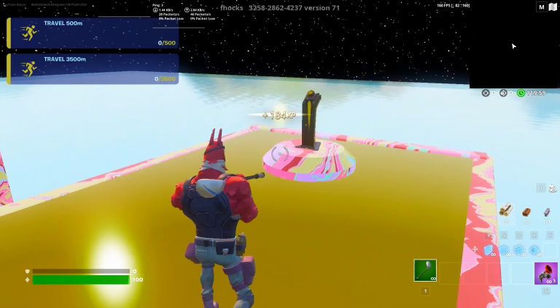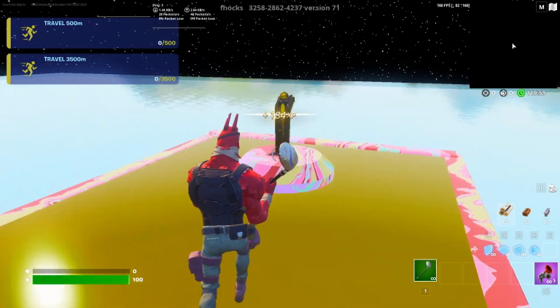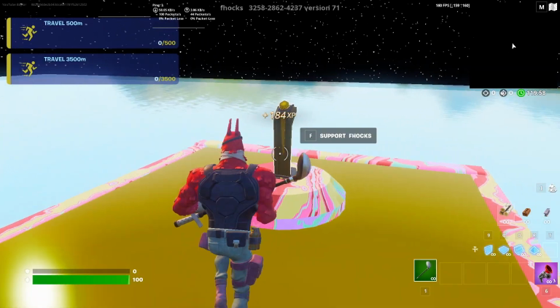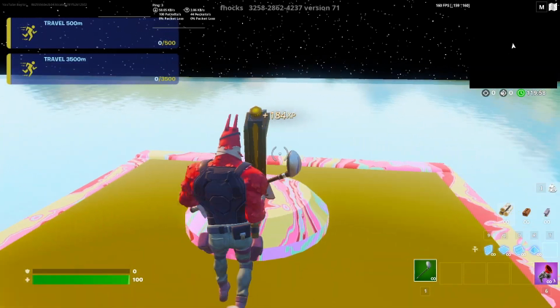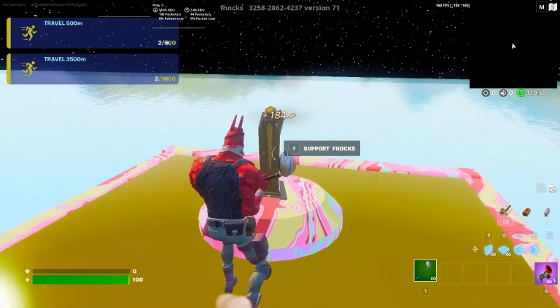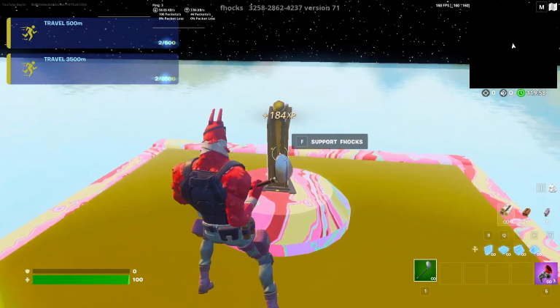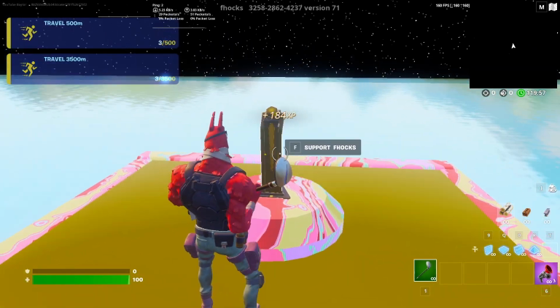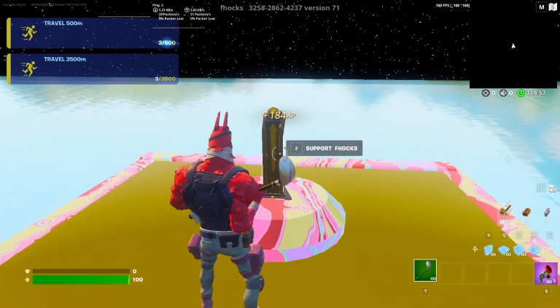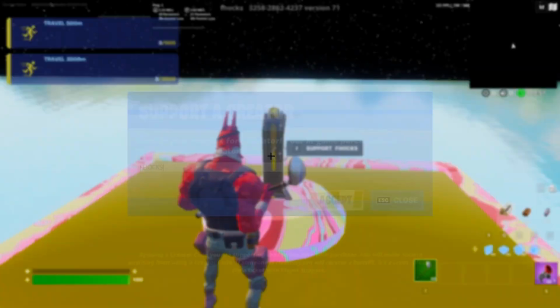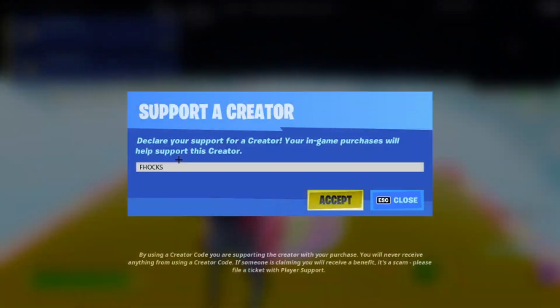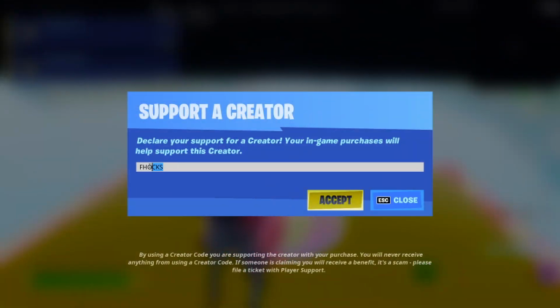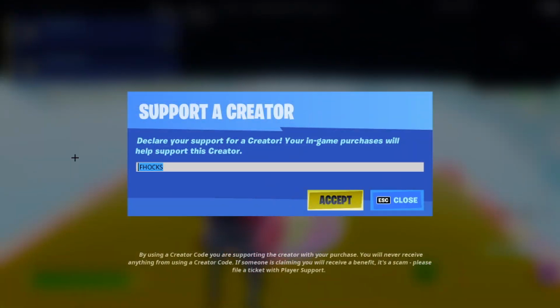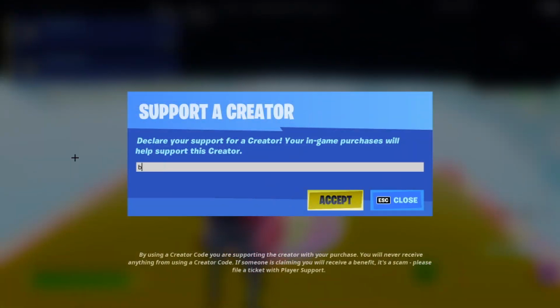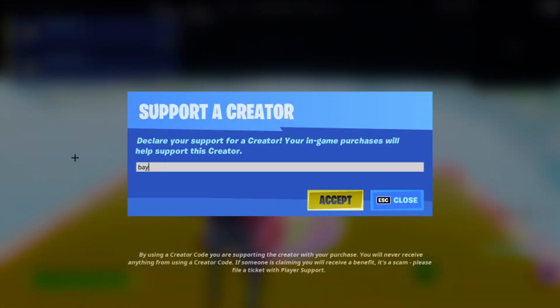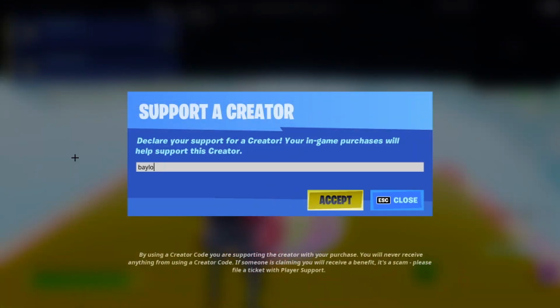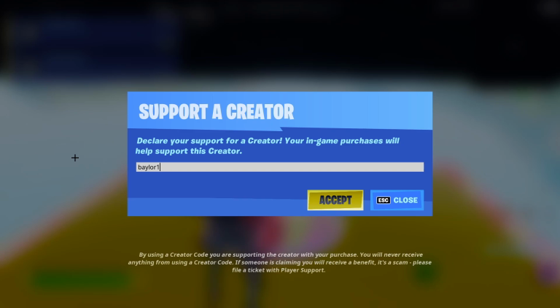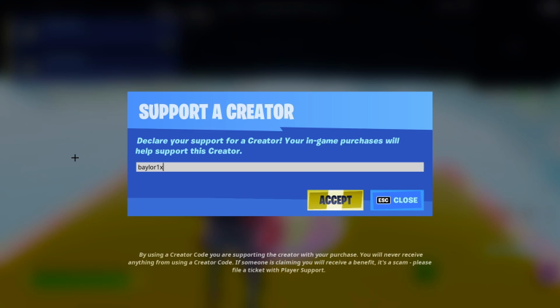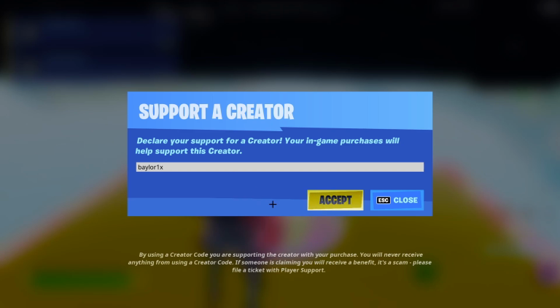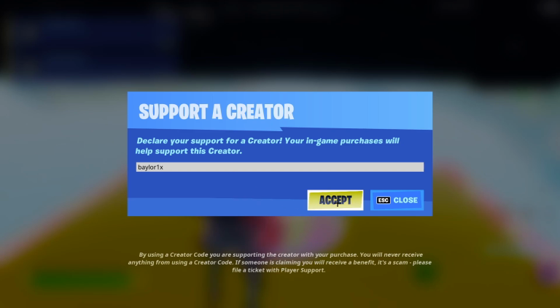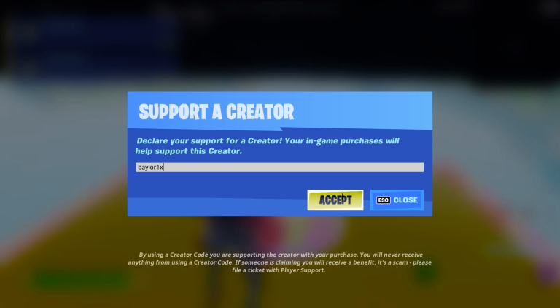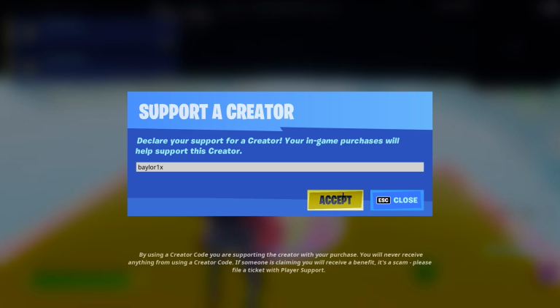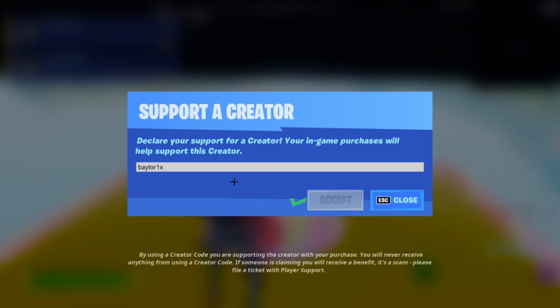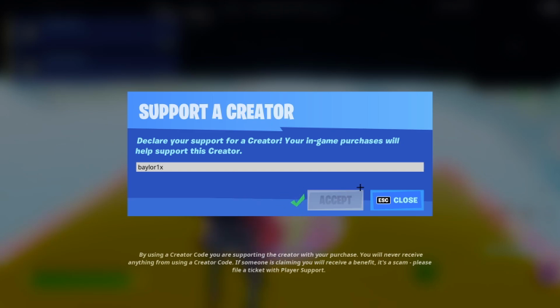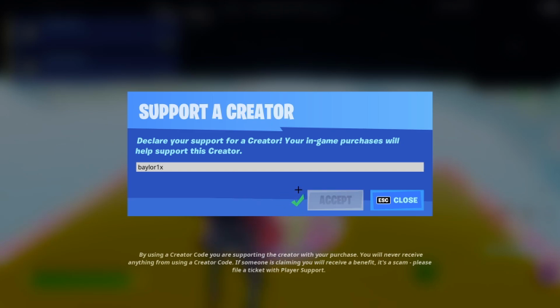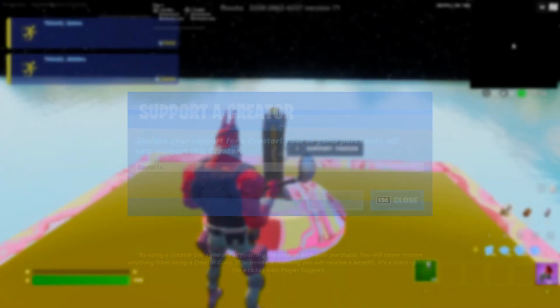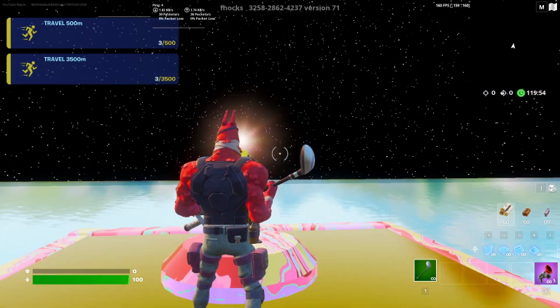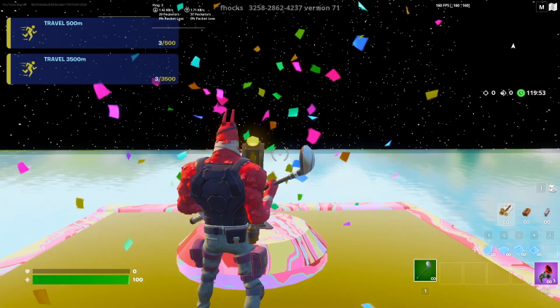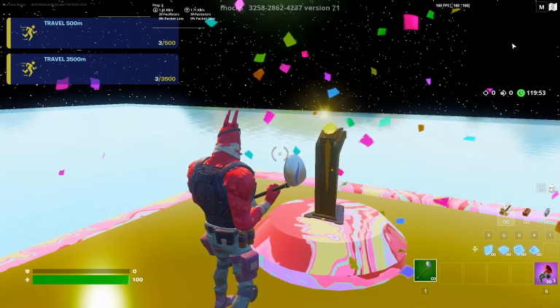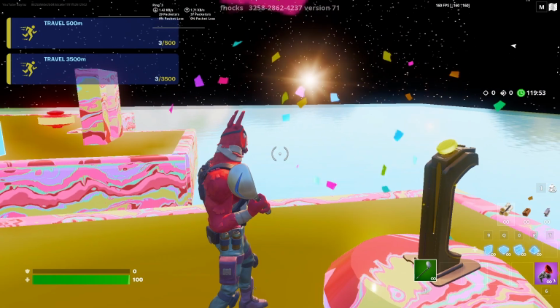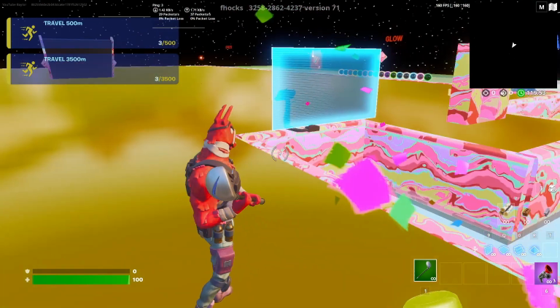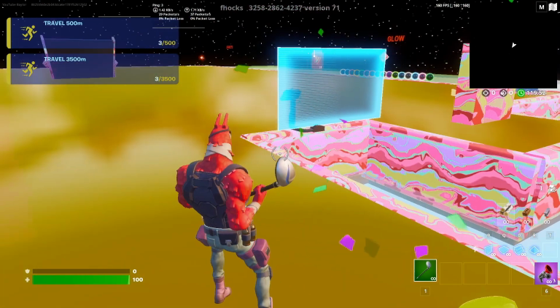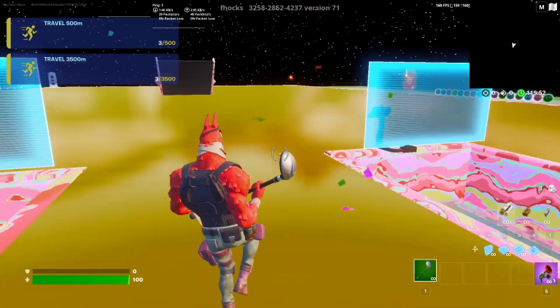Come up to the podium to activate the XP. Hit support and type in my code bailor1x. This will activate the XP — you'll see confetti, and that's how you know you can do the XP glitches.